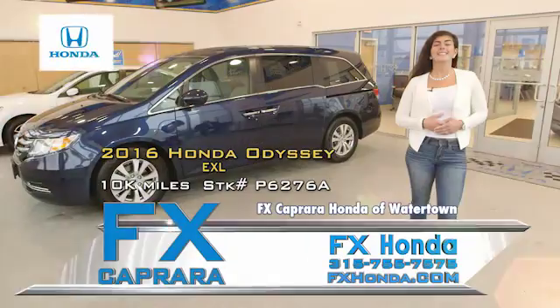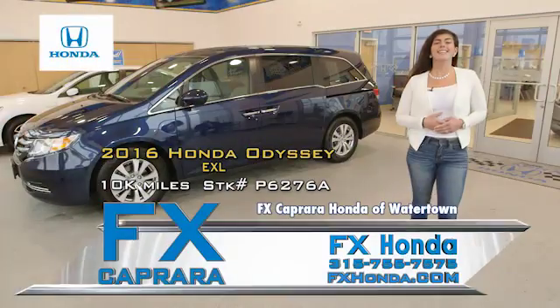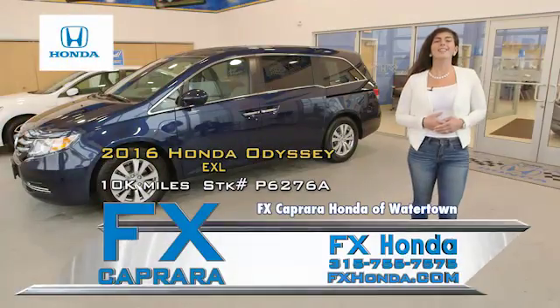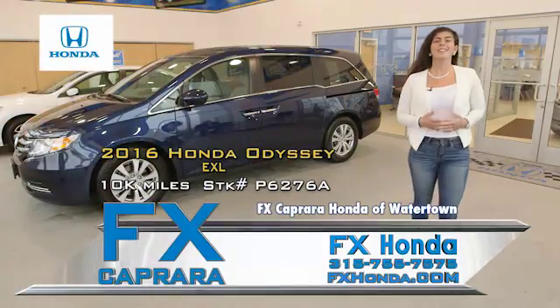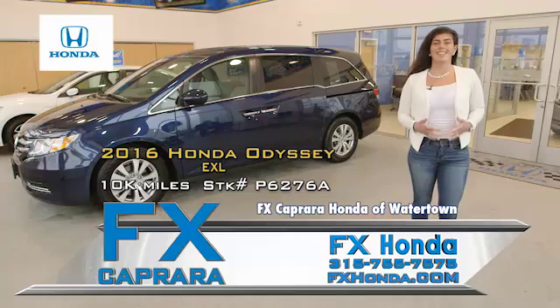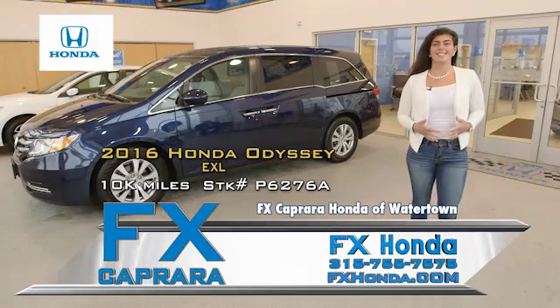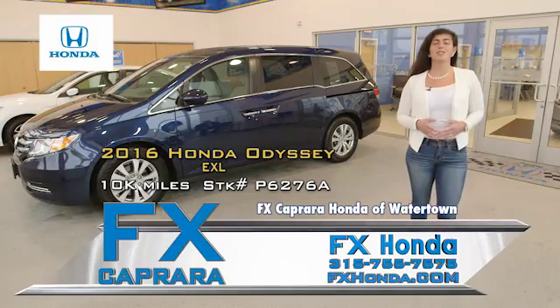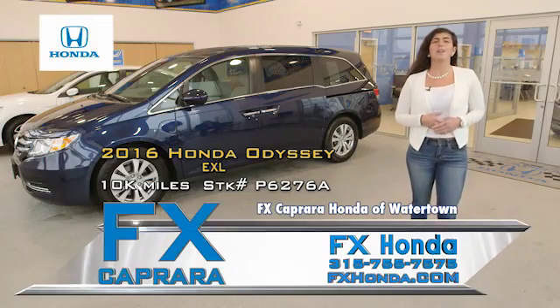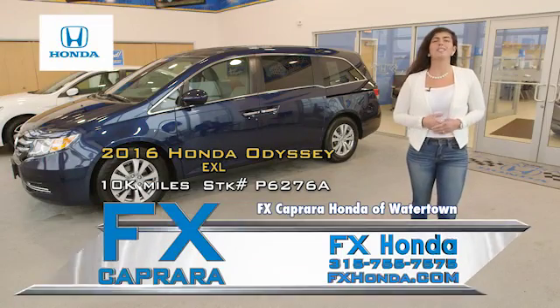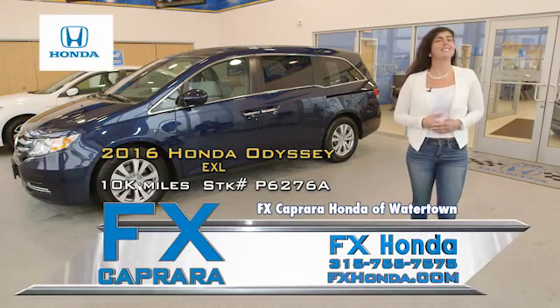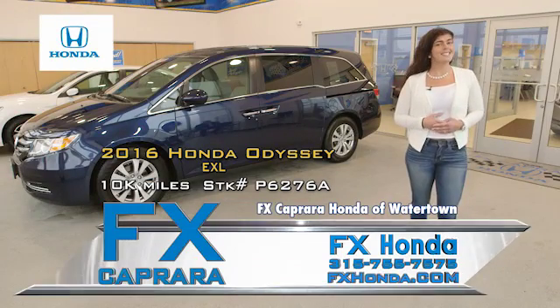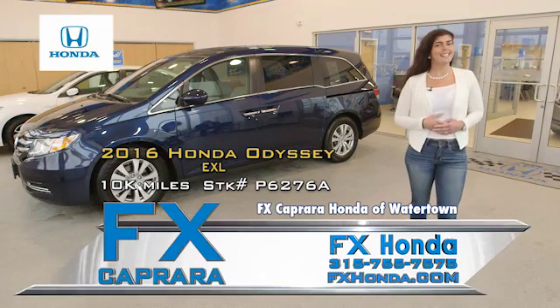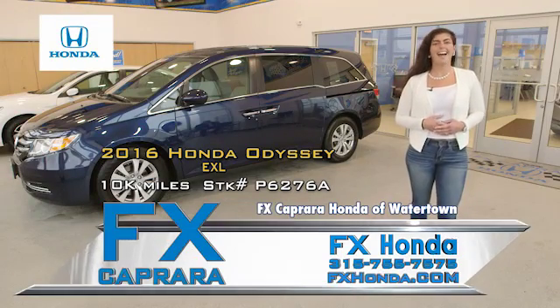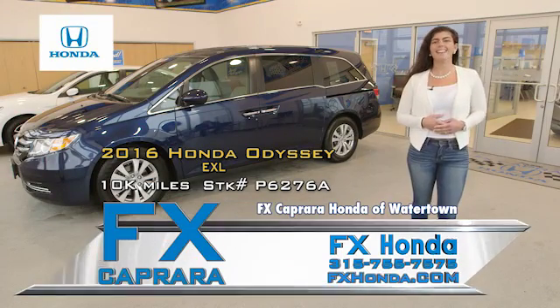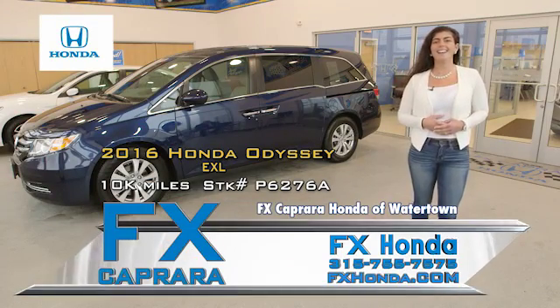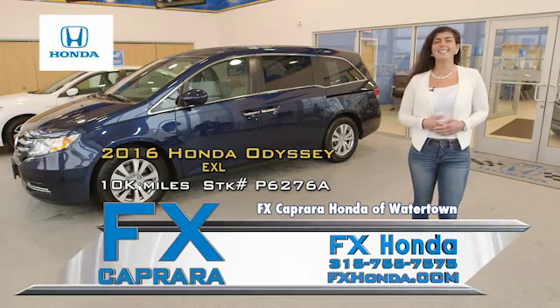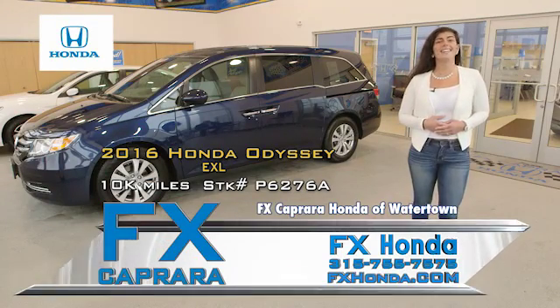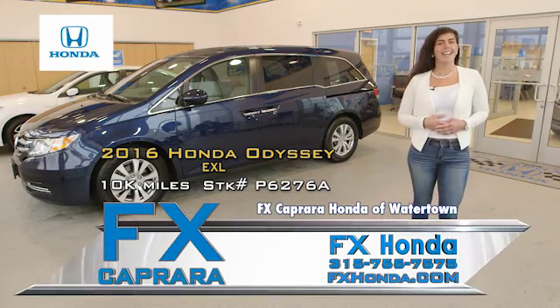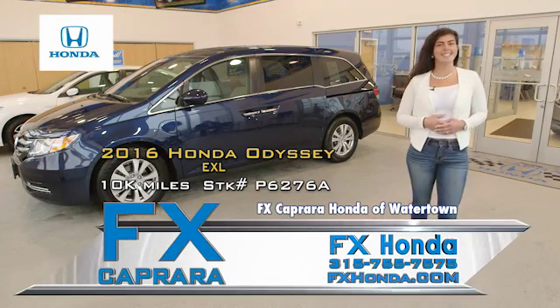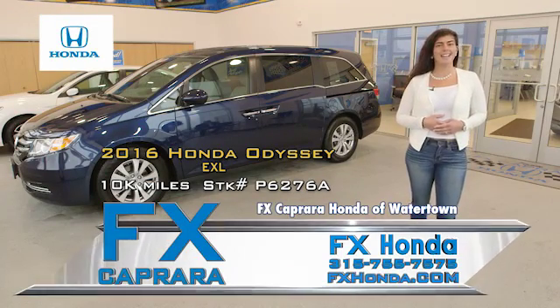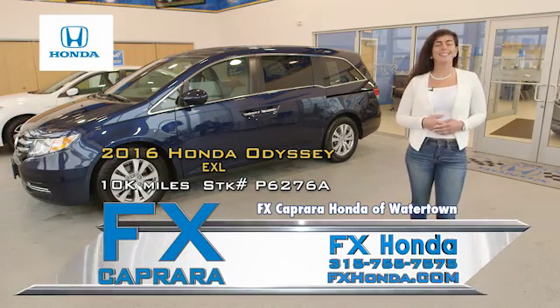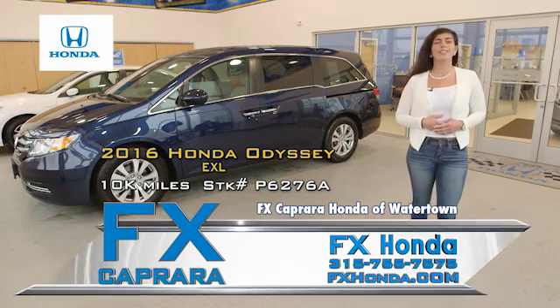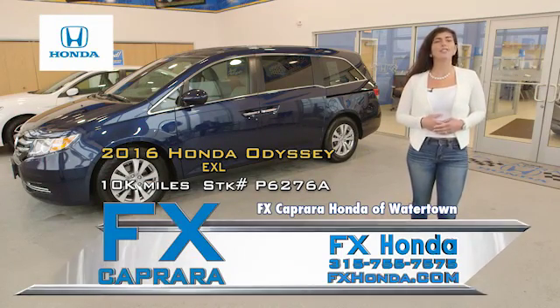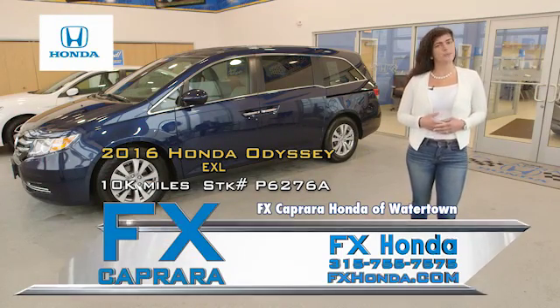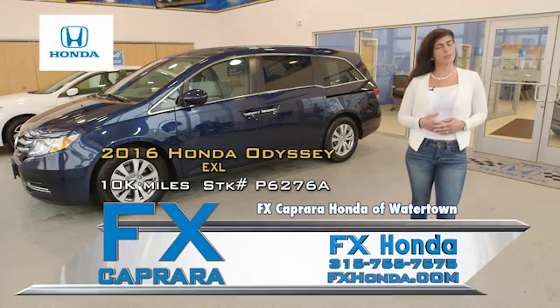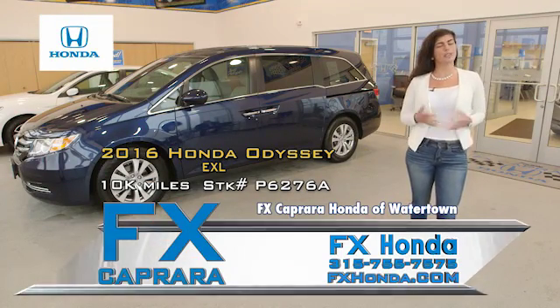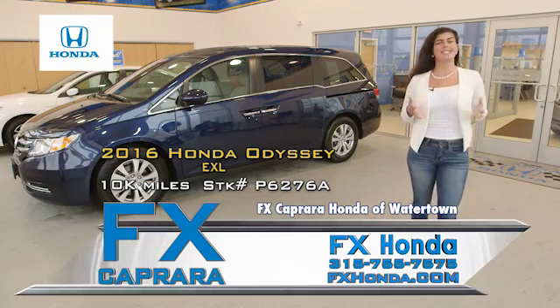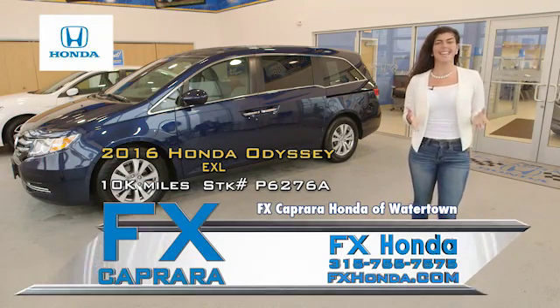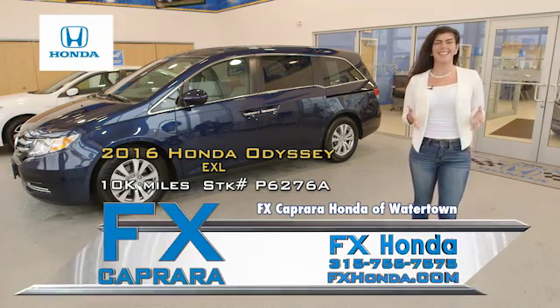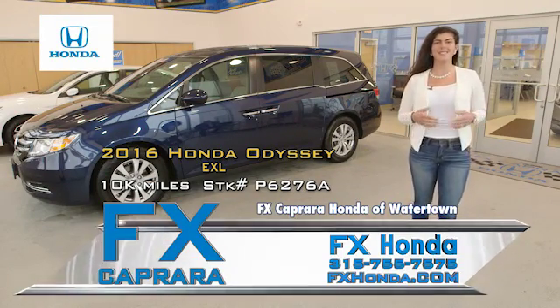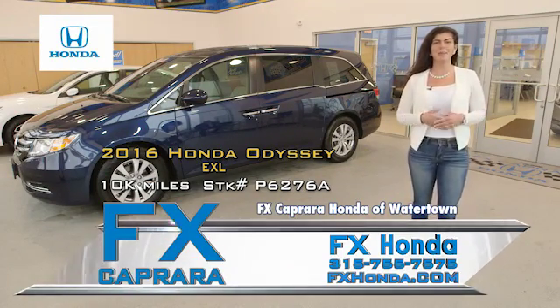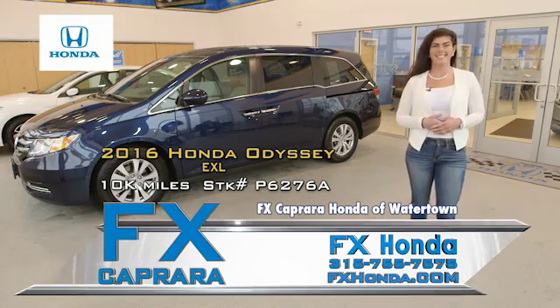Take a look at this 2016 Honda Odyssey EXL leather sunroof in only 10,000 miles.